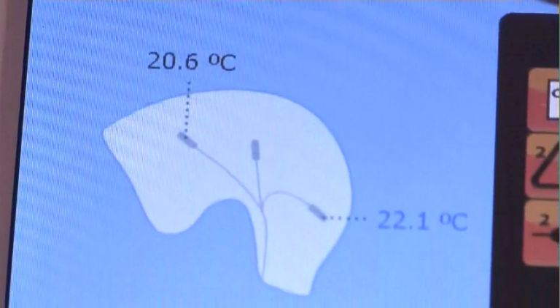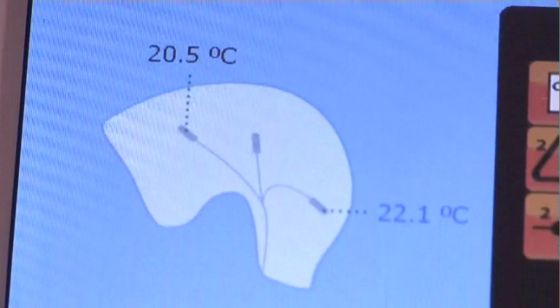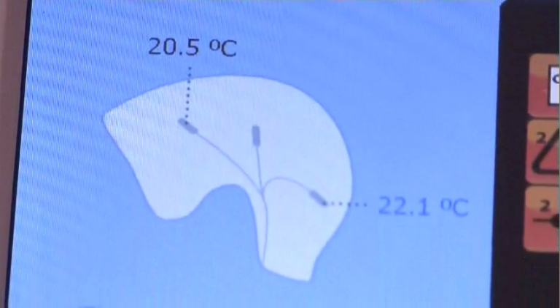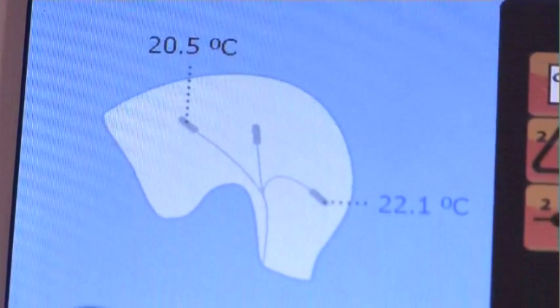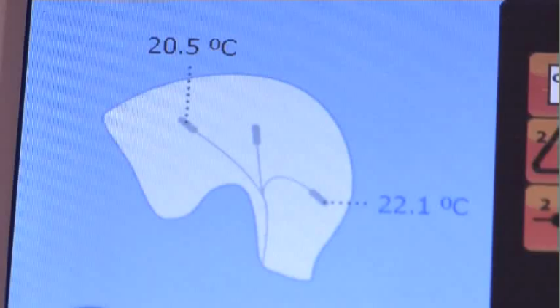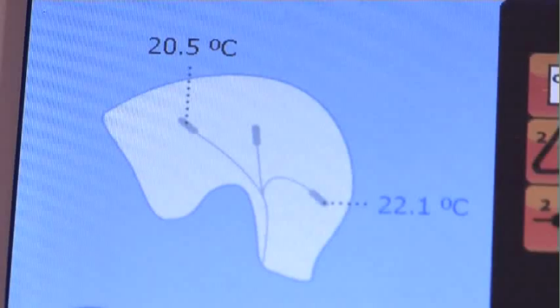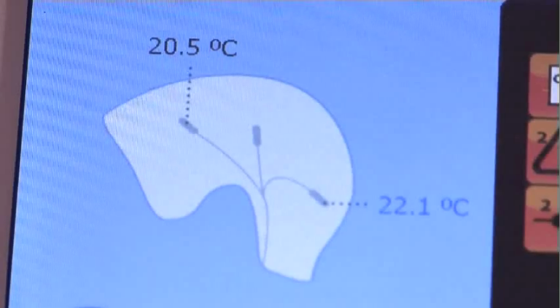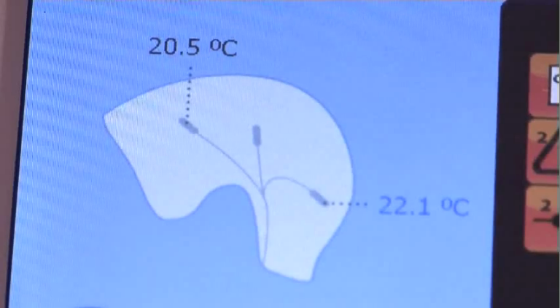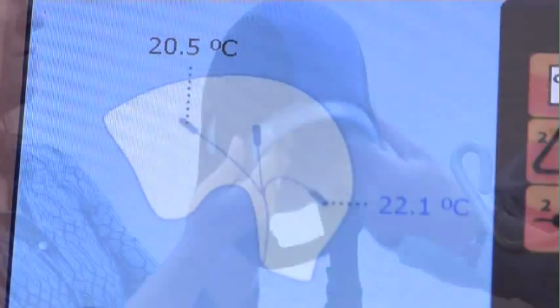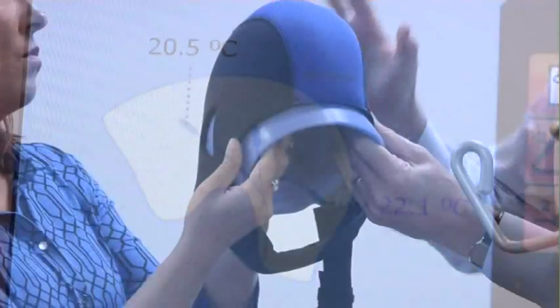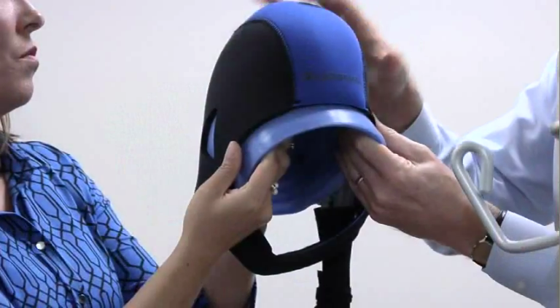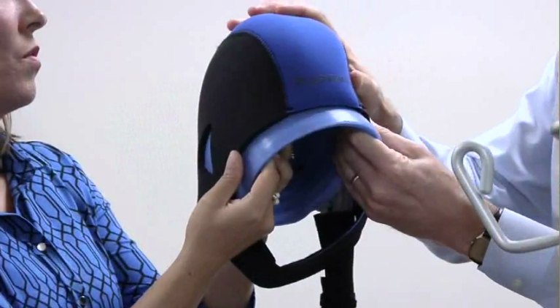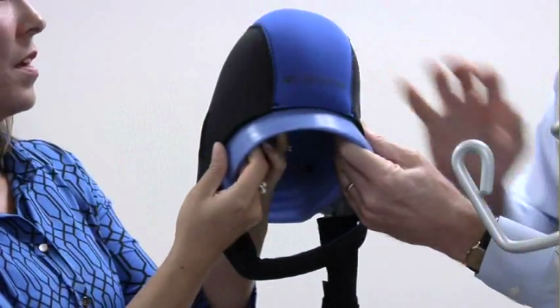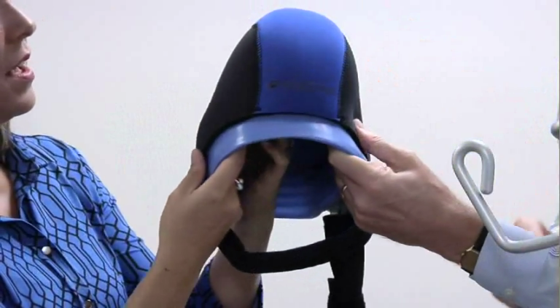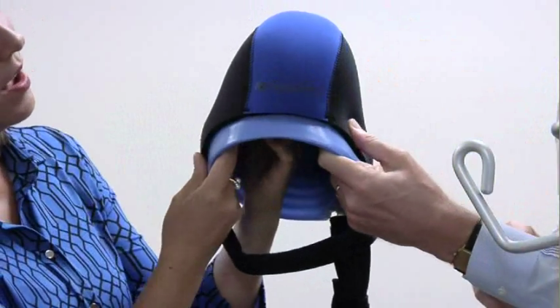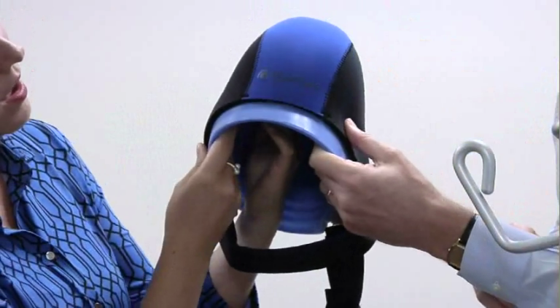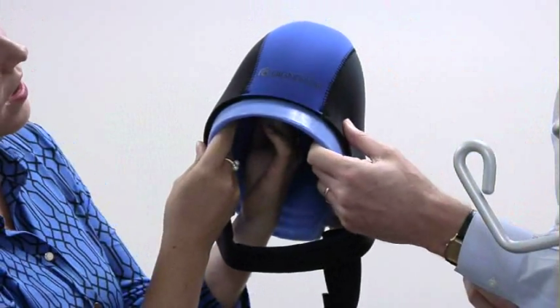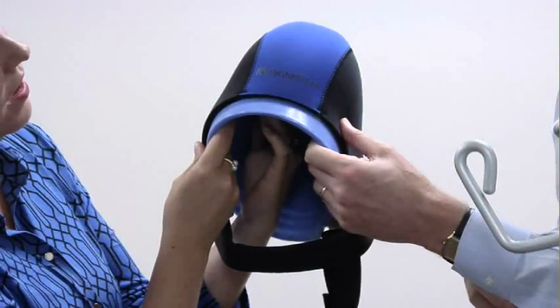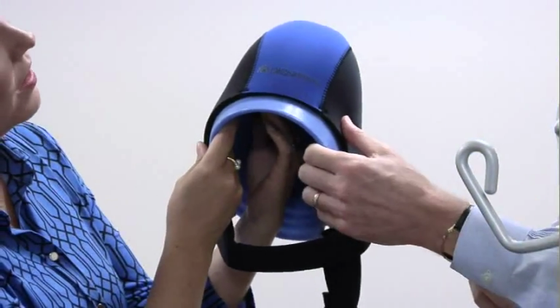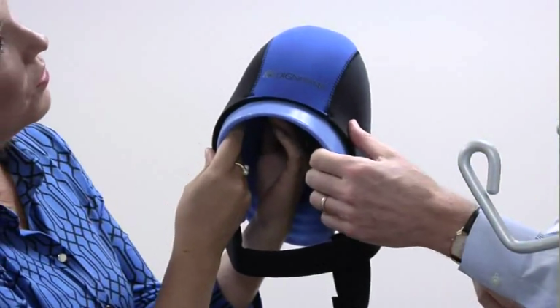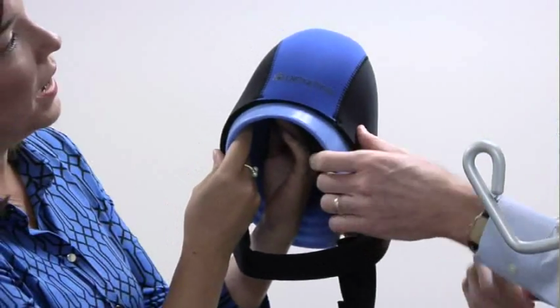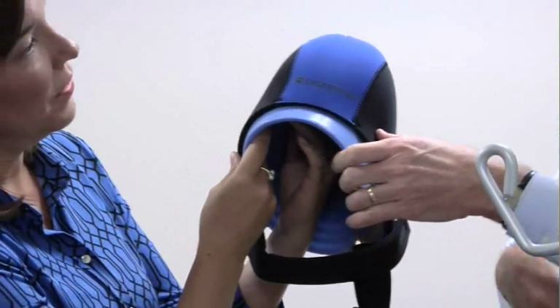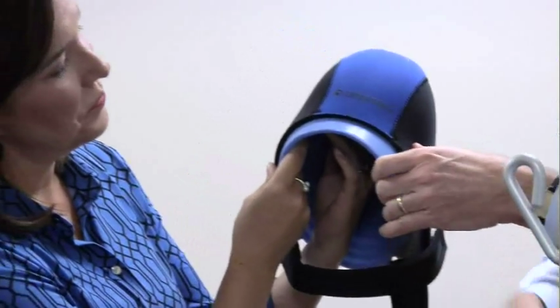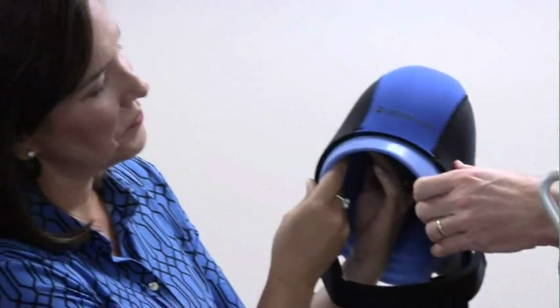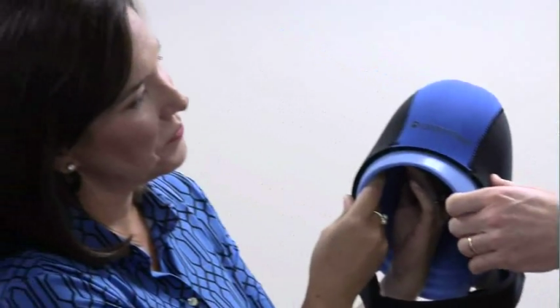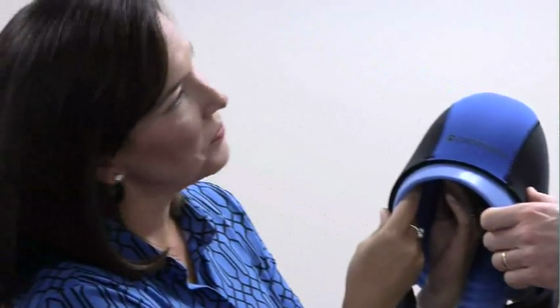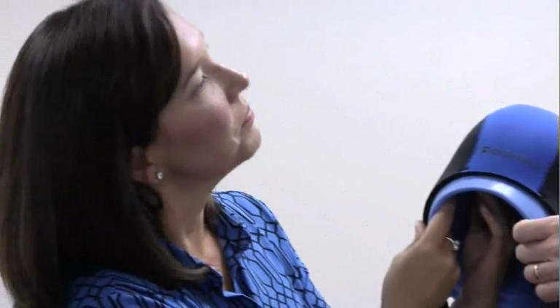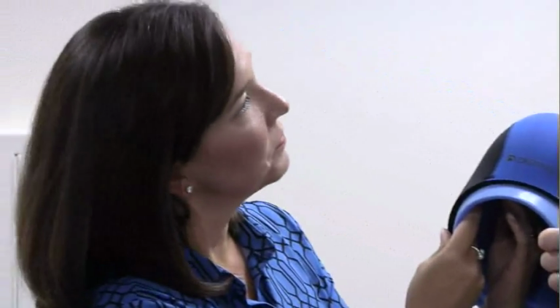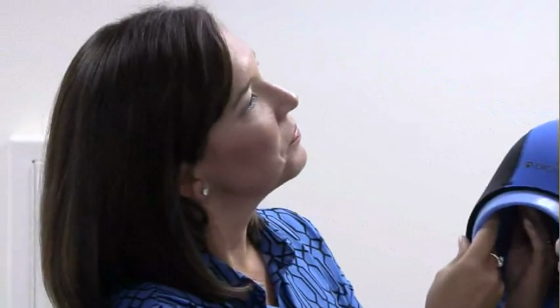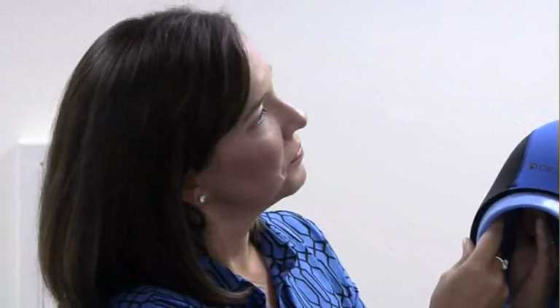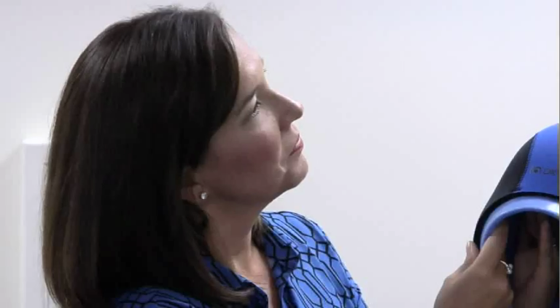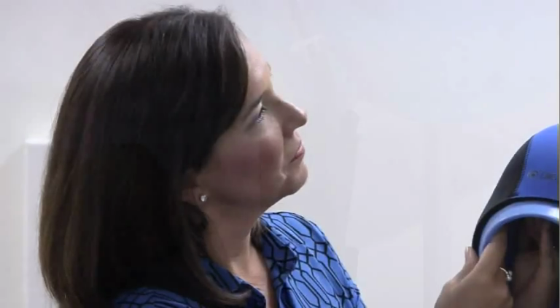They wear the cap for the entire time of the chemotherapy, which can be several hours, and then for an hour or two after.